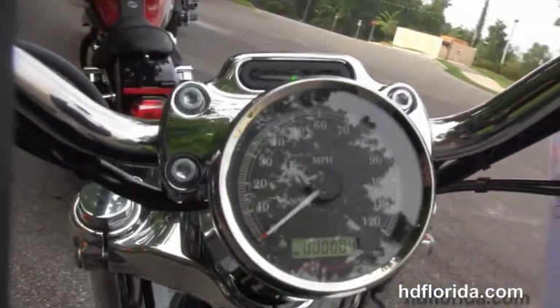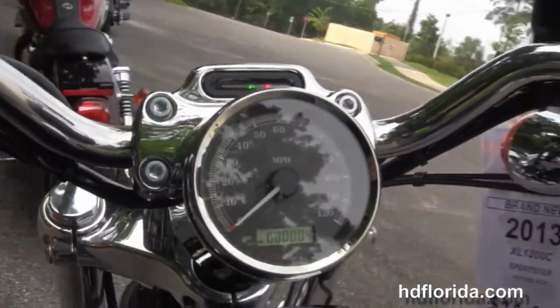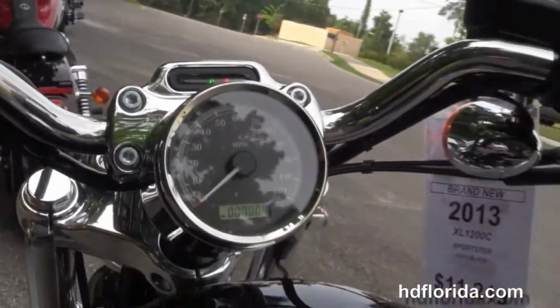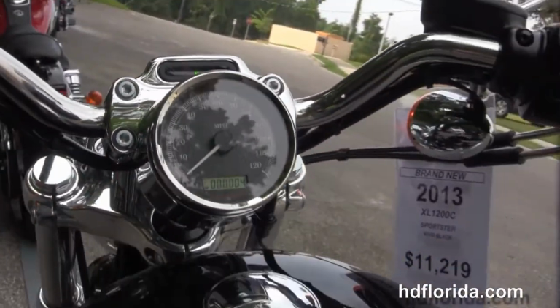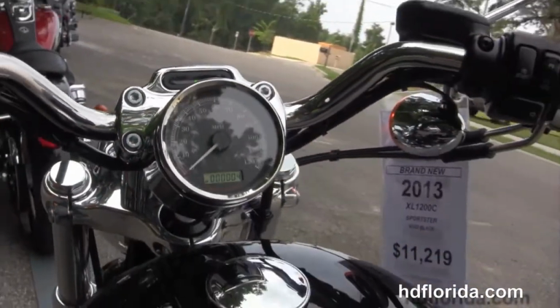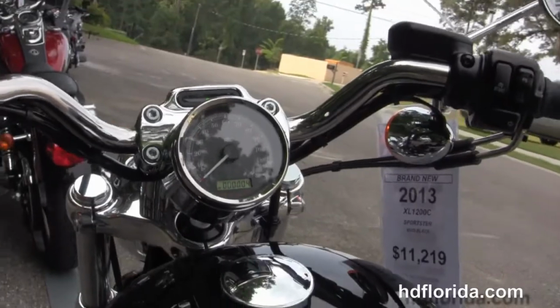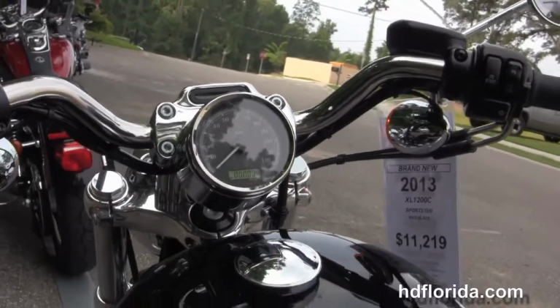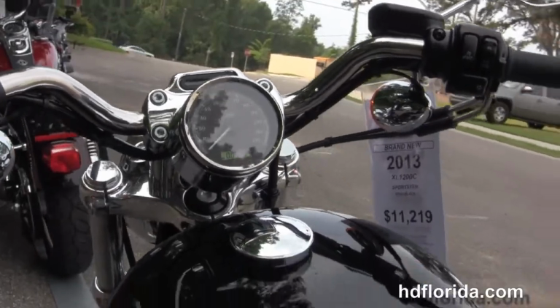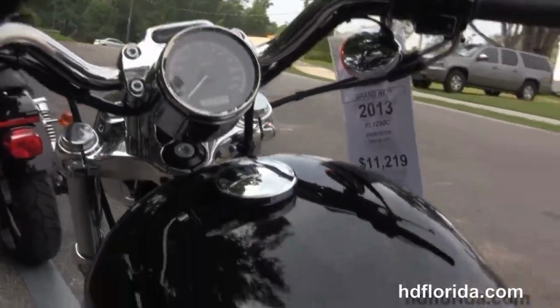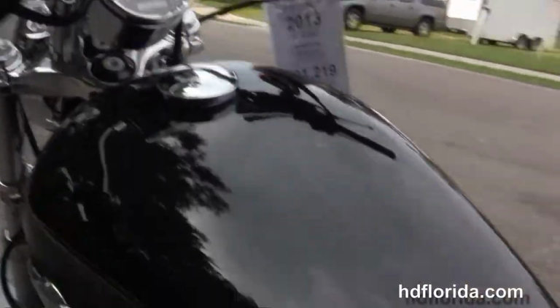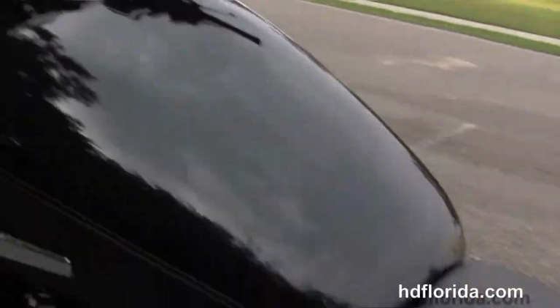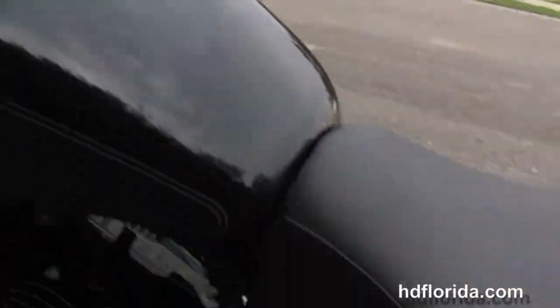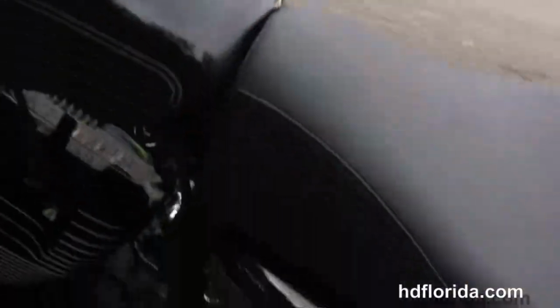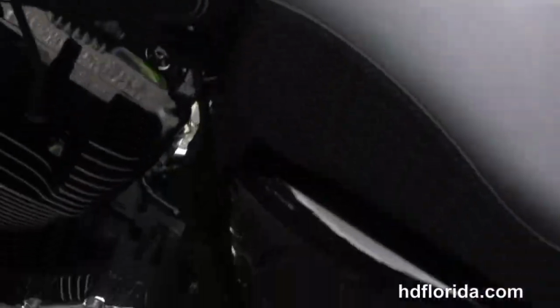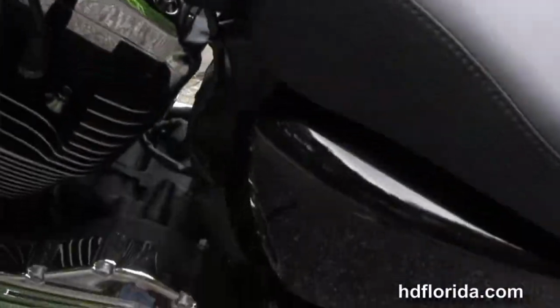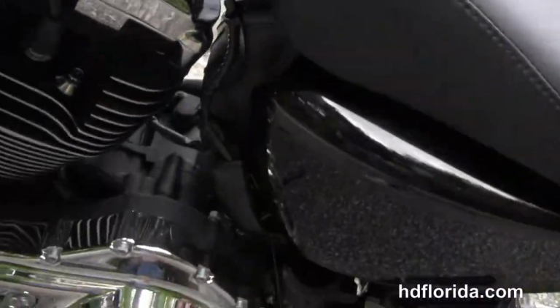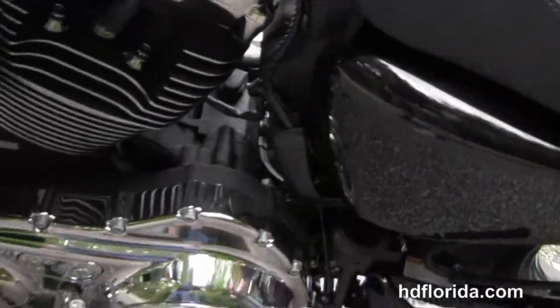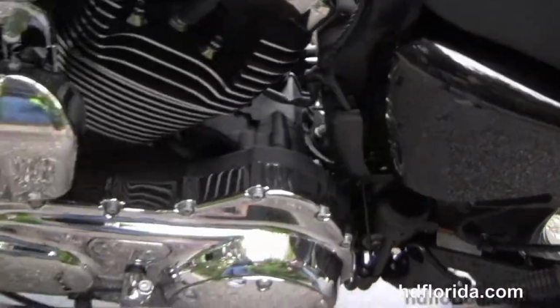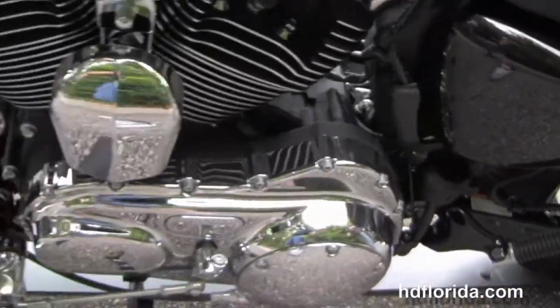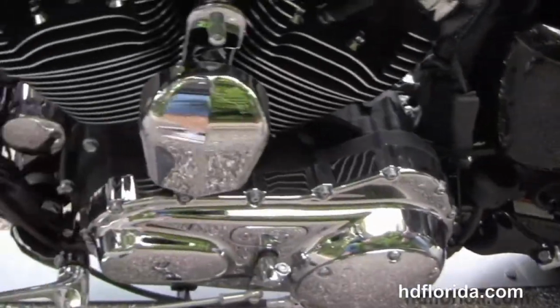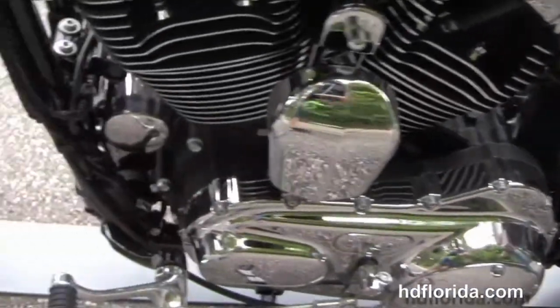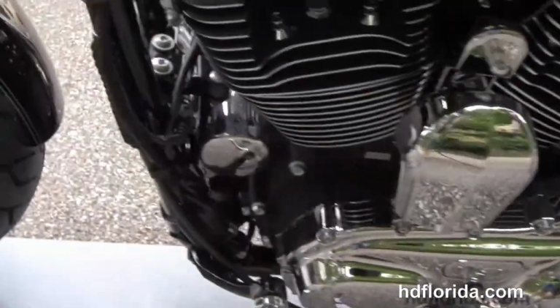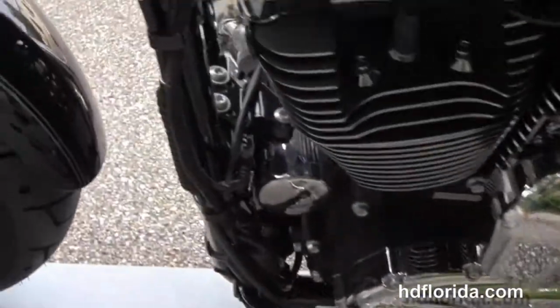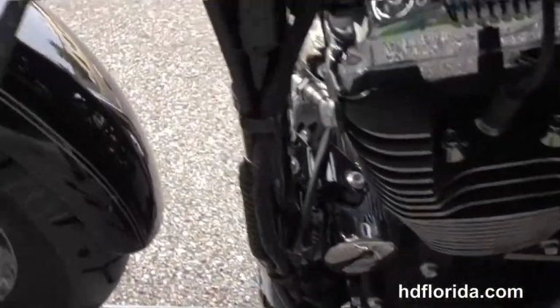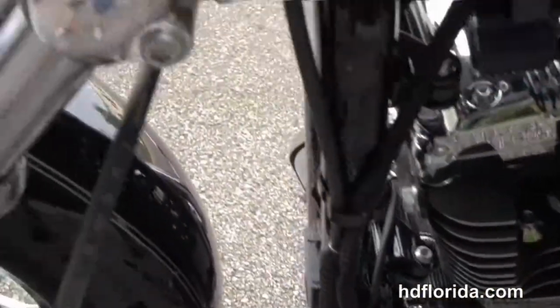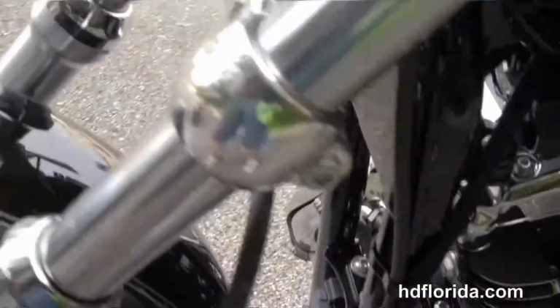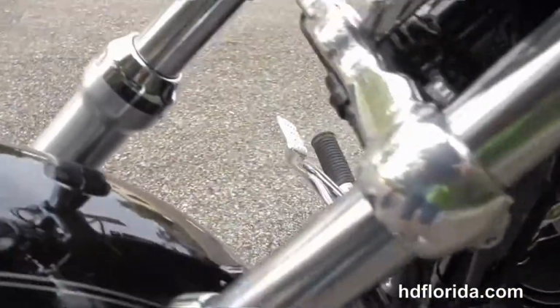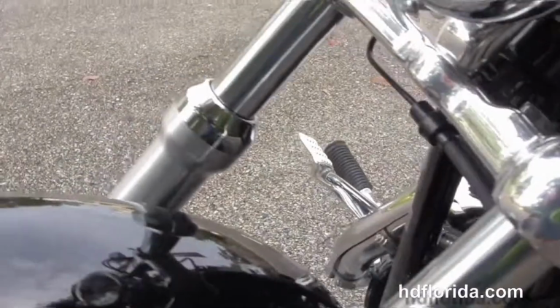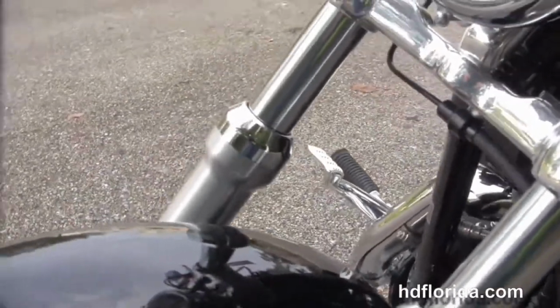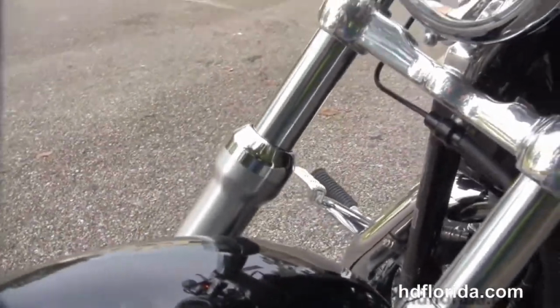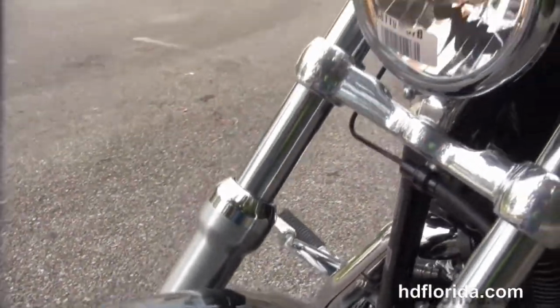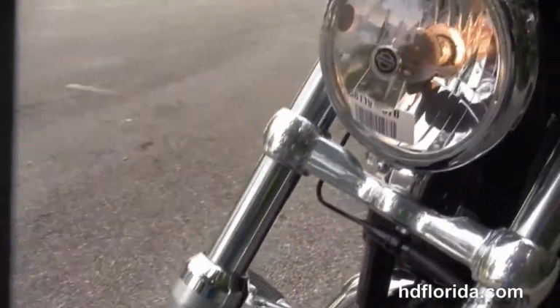This bike is in the gorgeous vivid black color — black and chrome, can't go wrong — and carries a 2-year limited mile warranty.